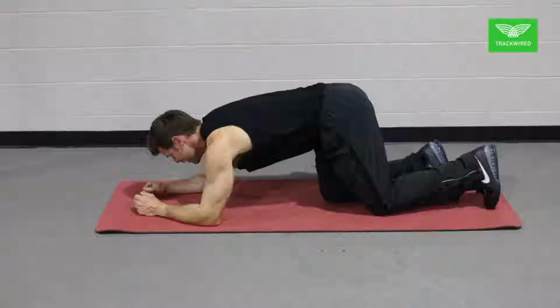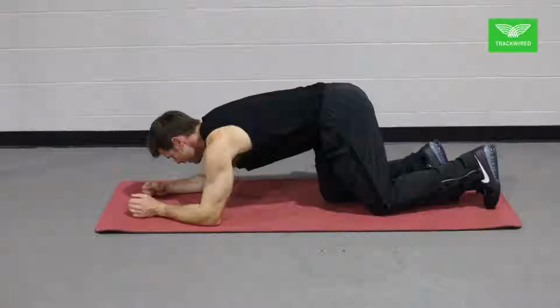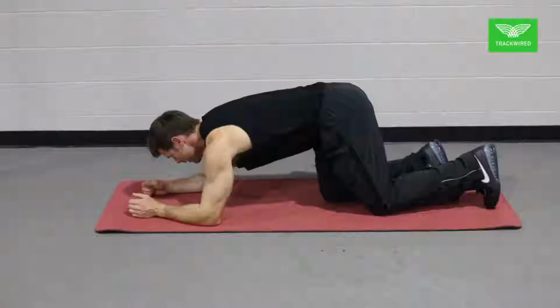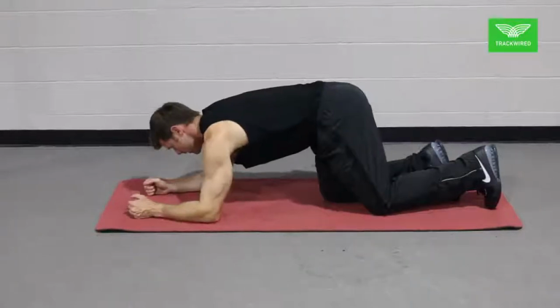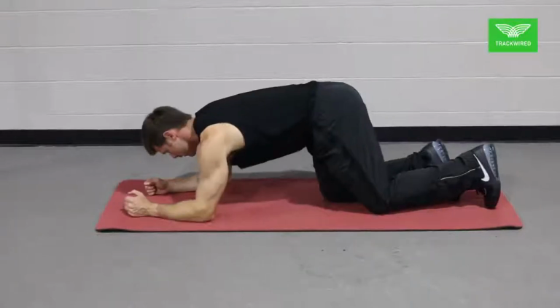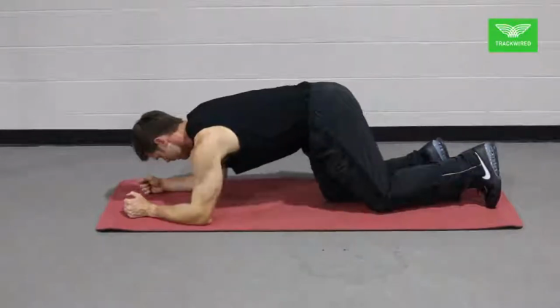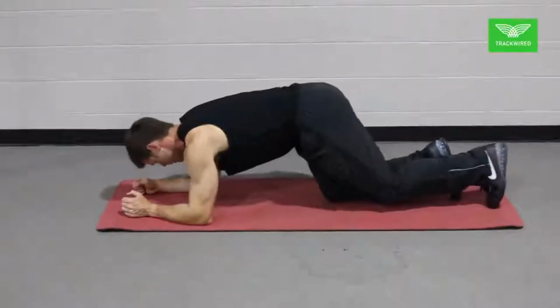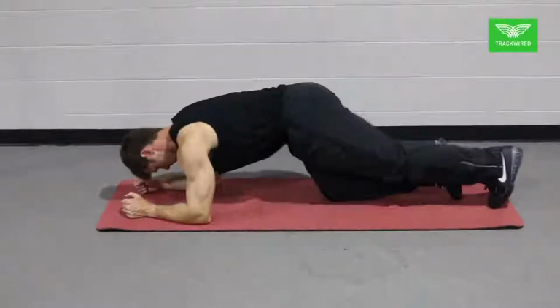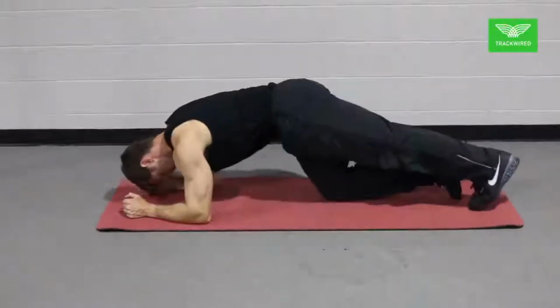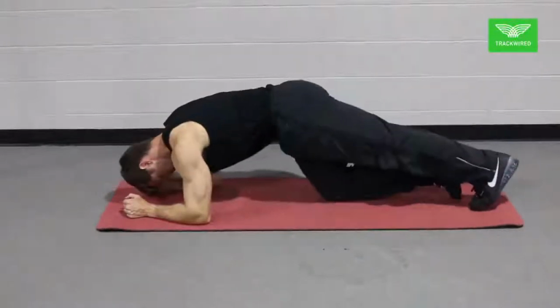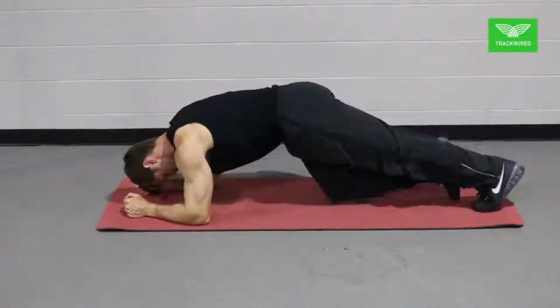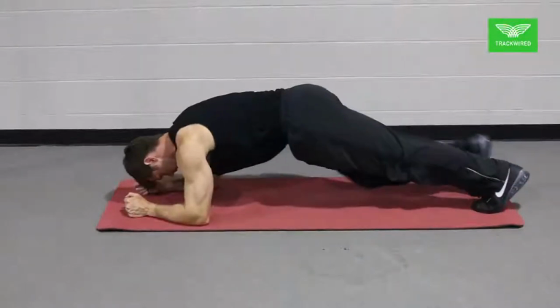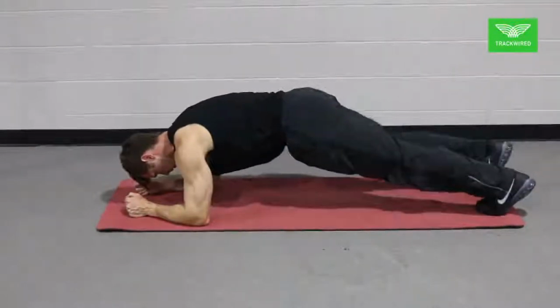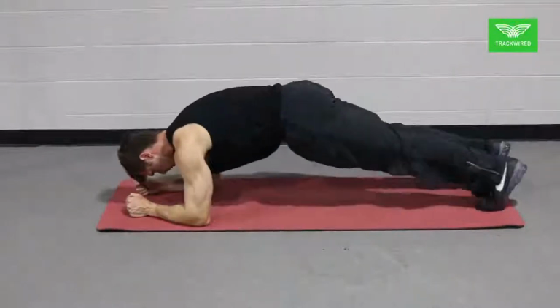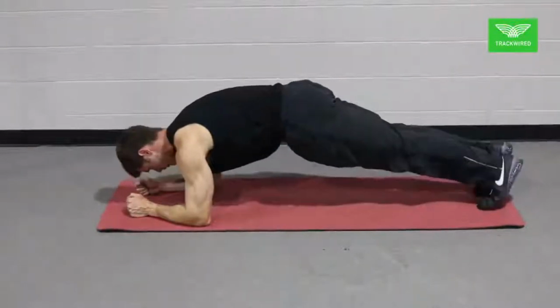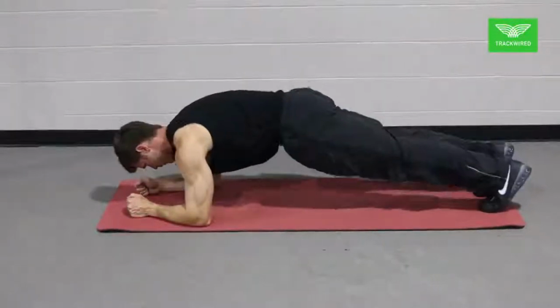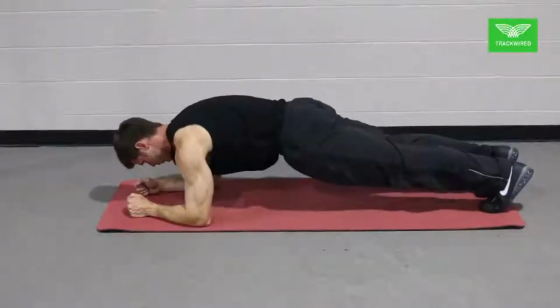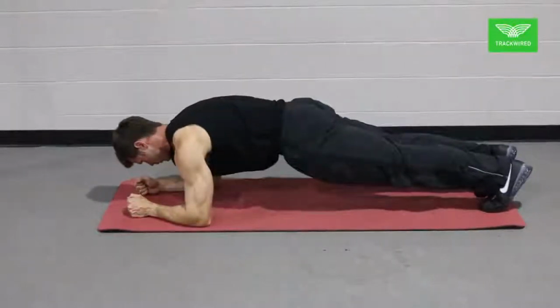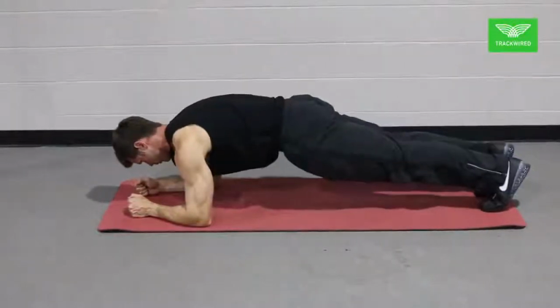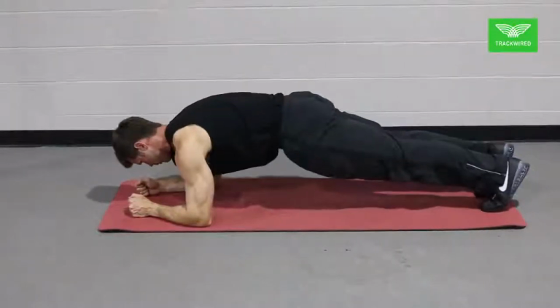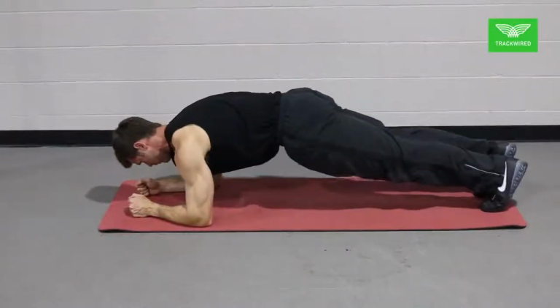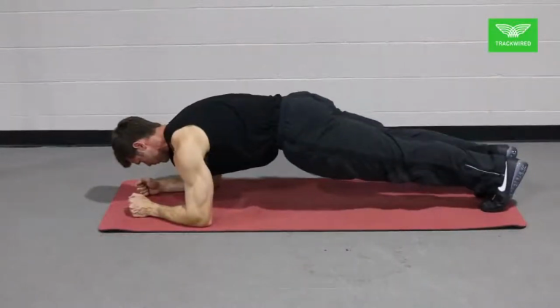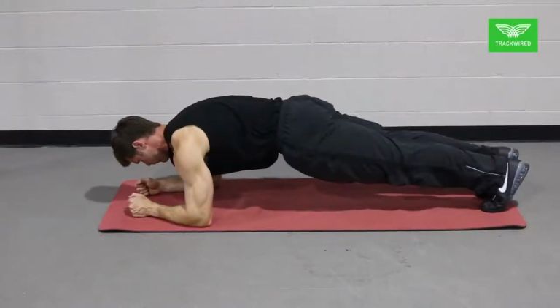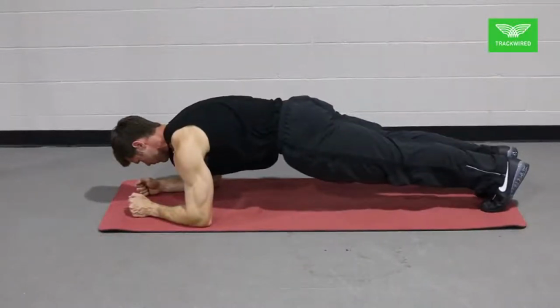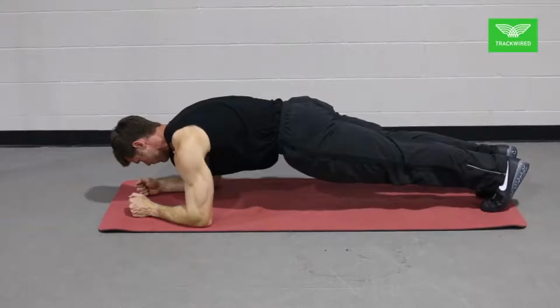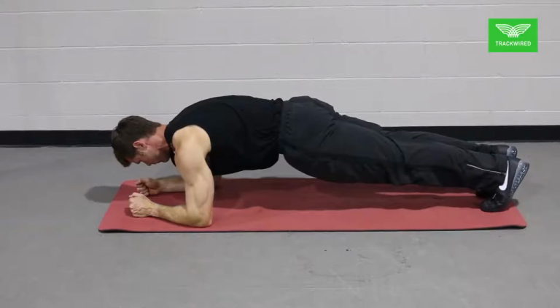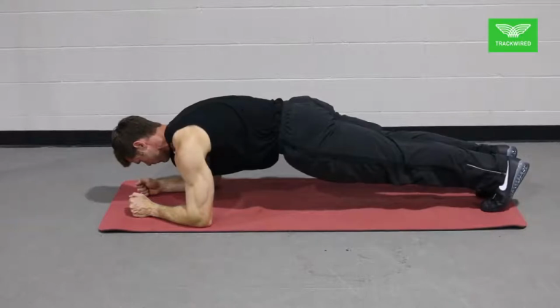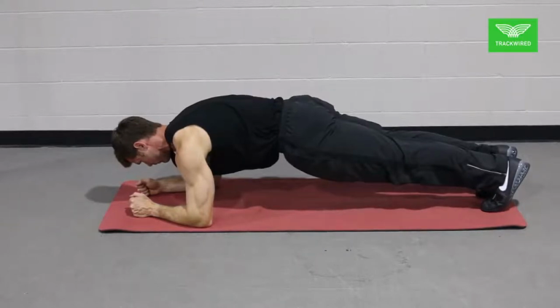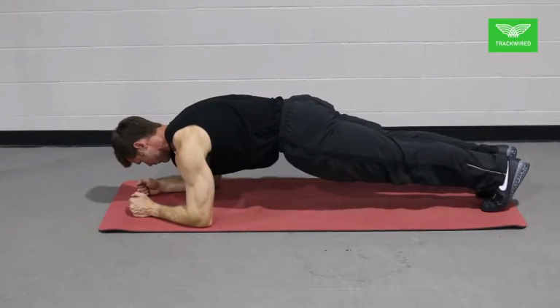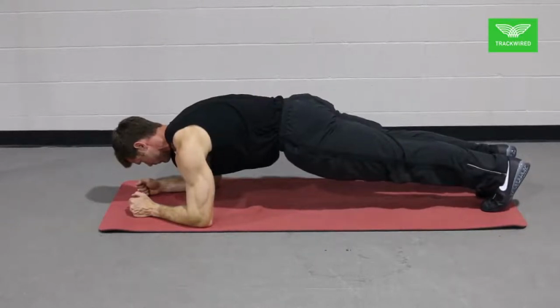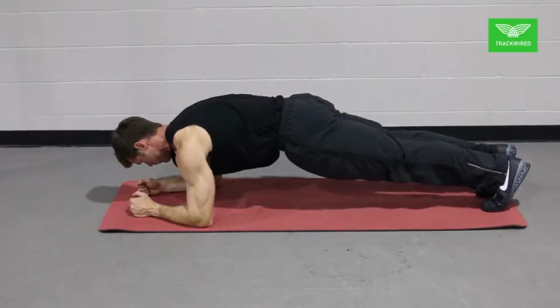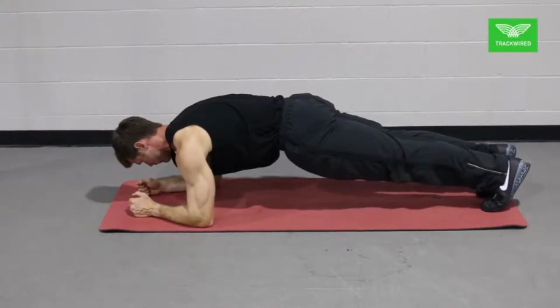This movement is the plank. When done correctly this will train the athlete to control their hip position by improving their core stability.